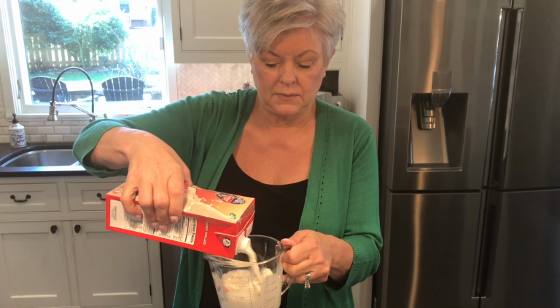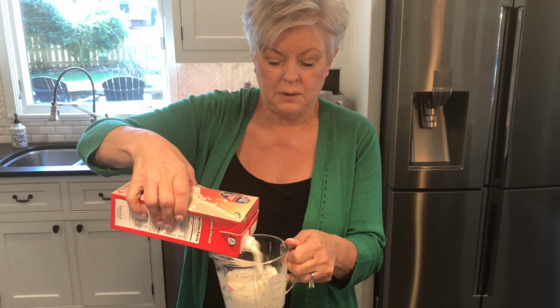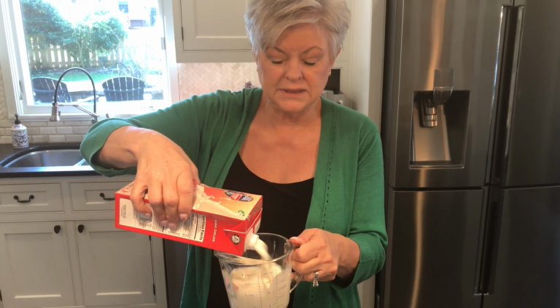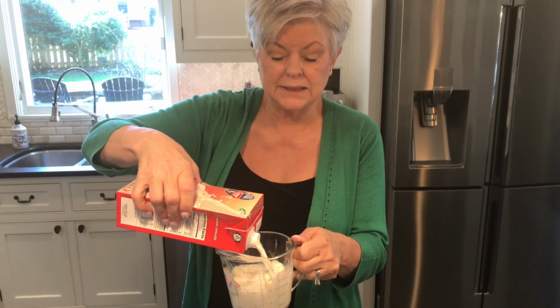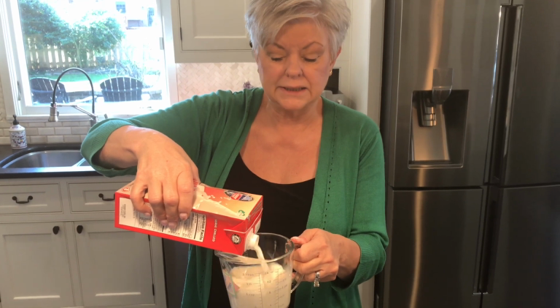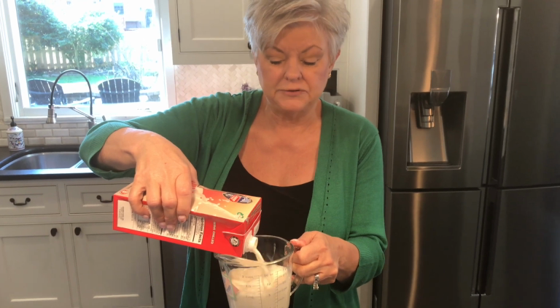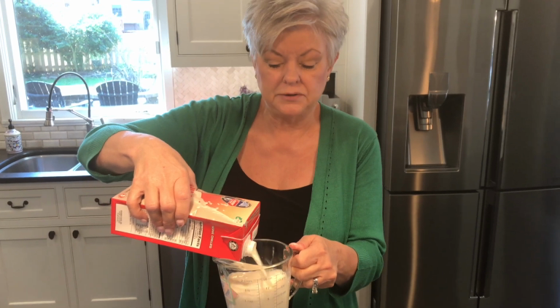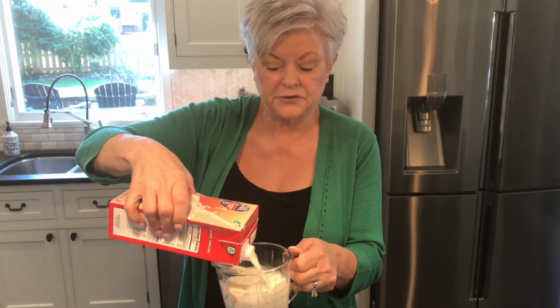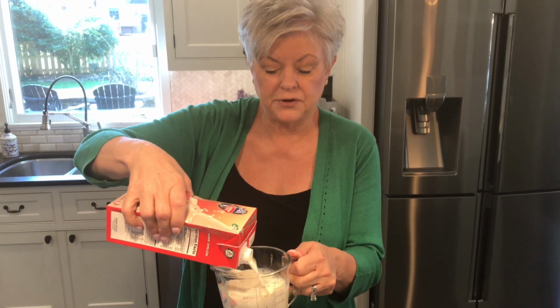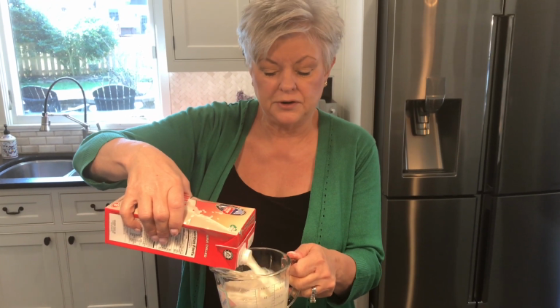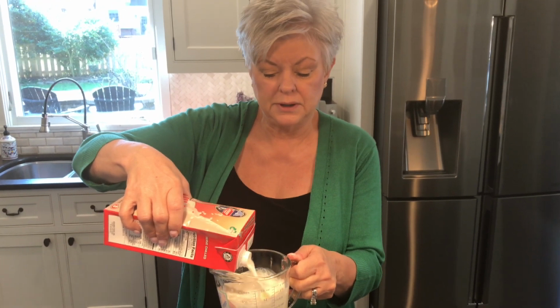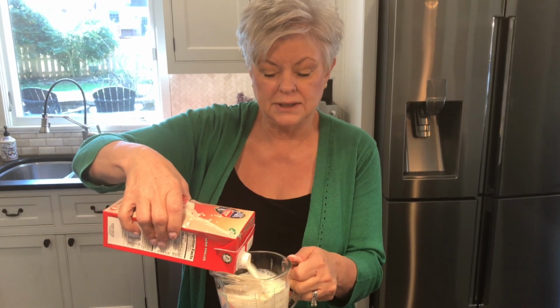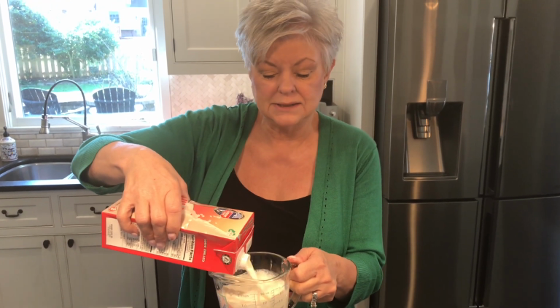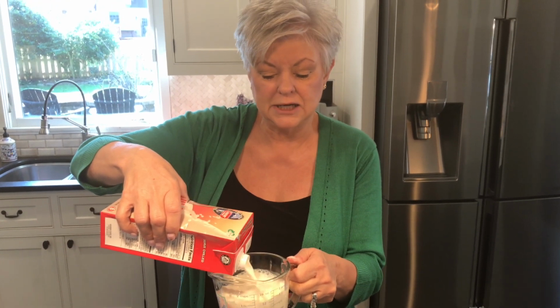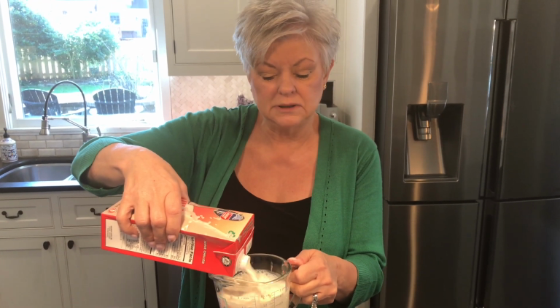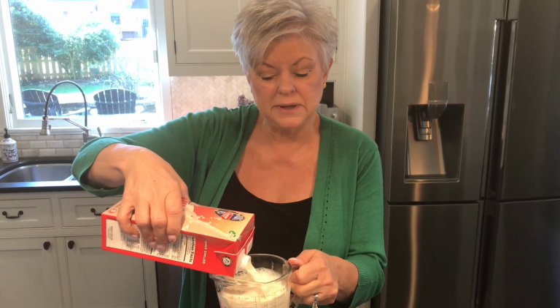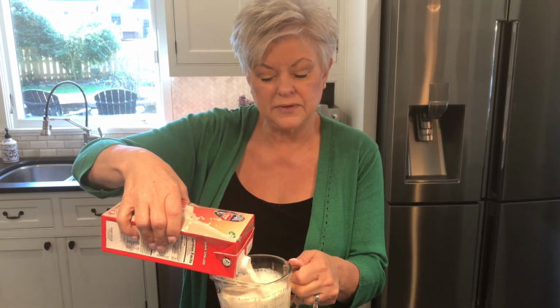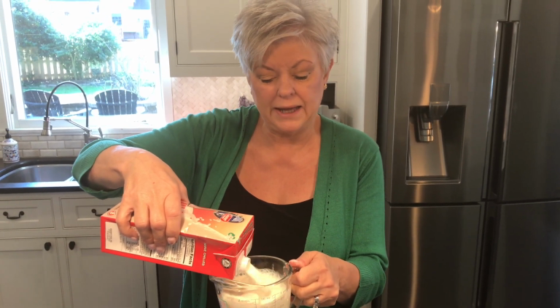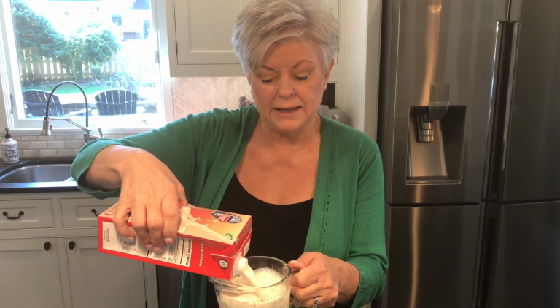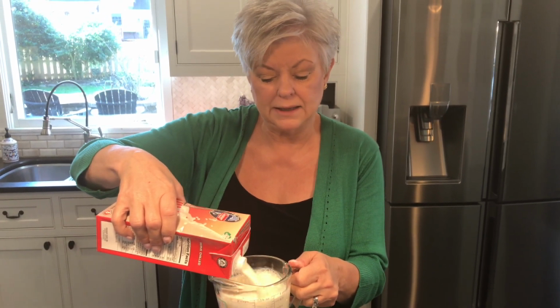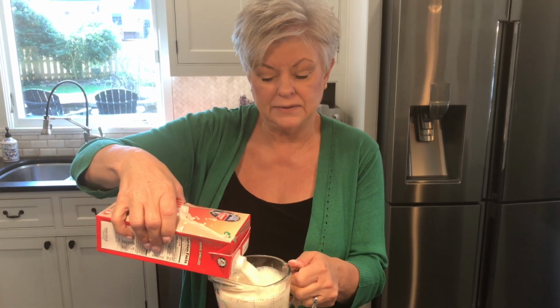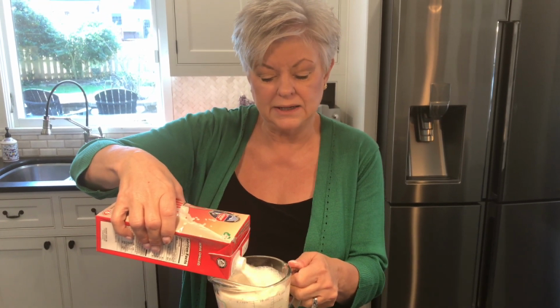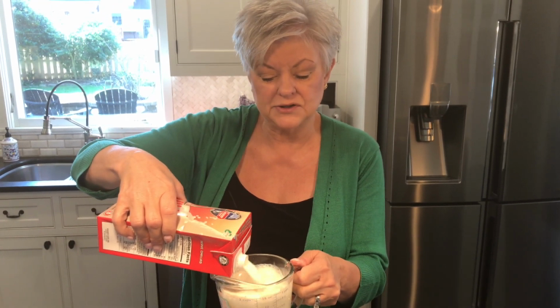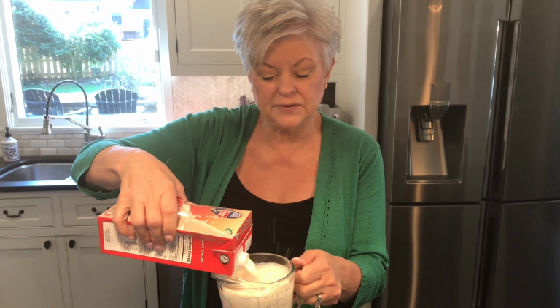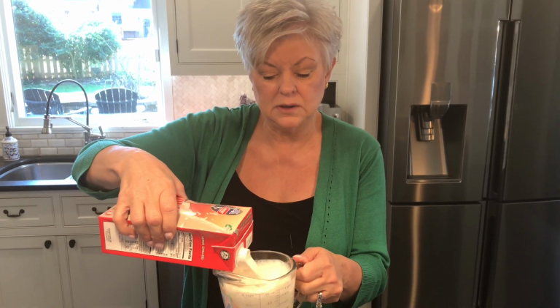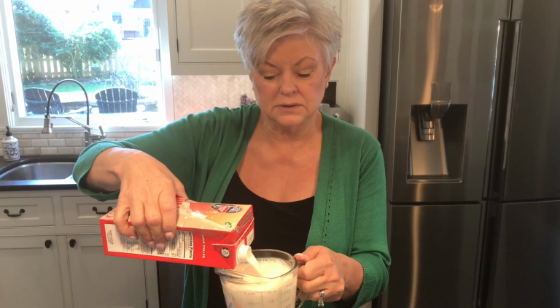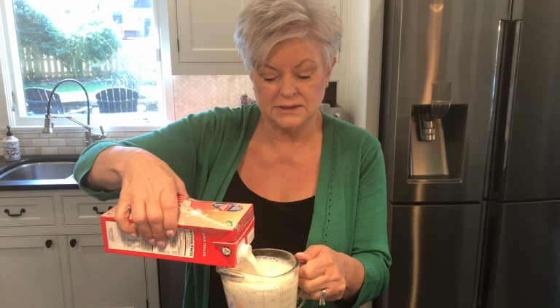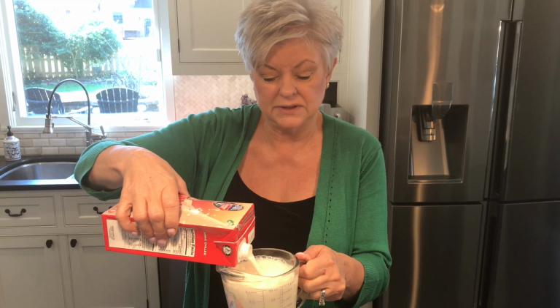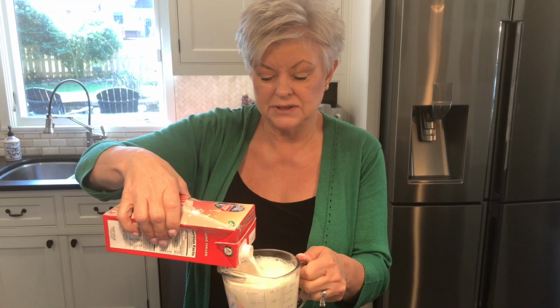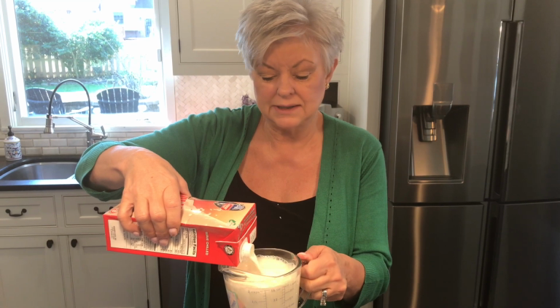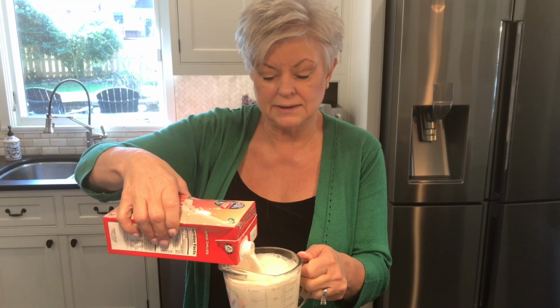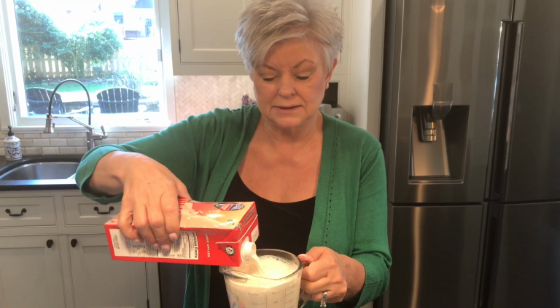I went to Italy a few years ago, and this is the only milk they had. They didn't serve it cold — they served it just like this.